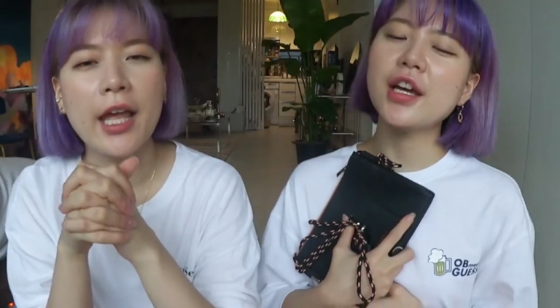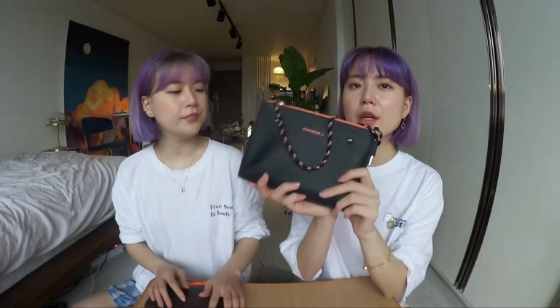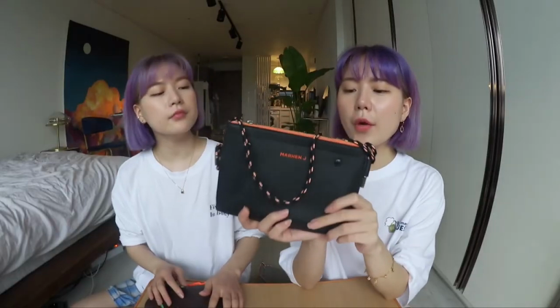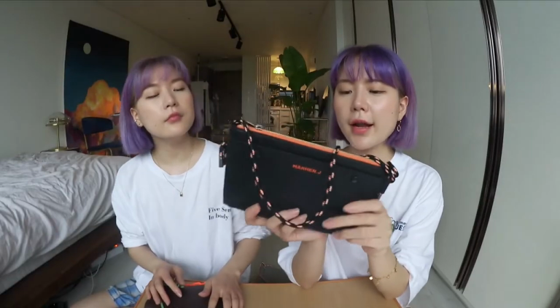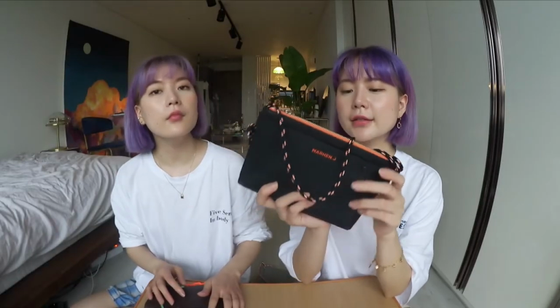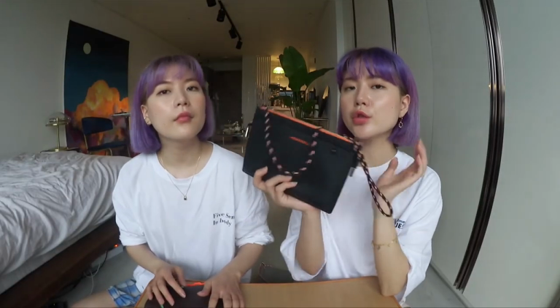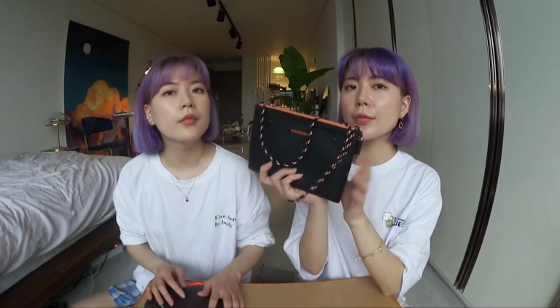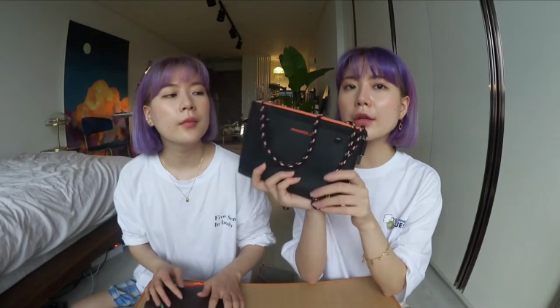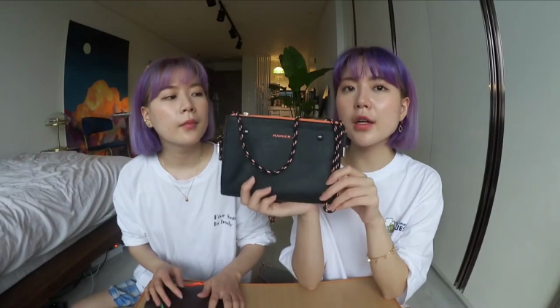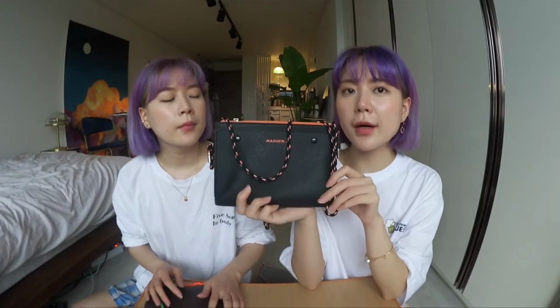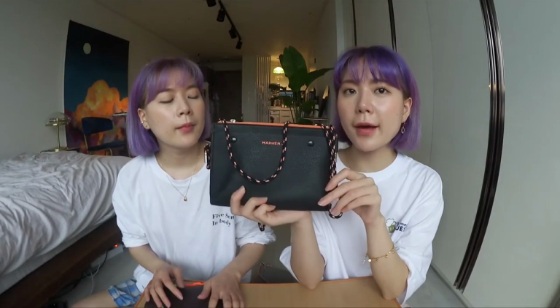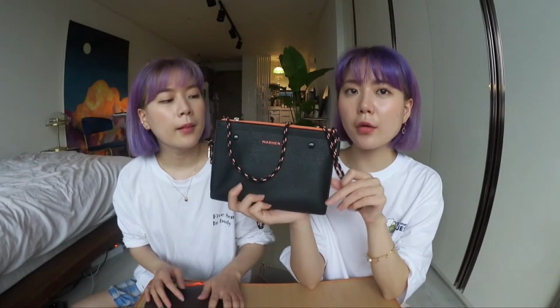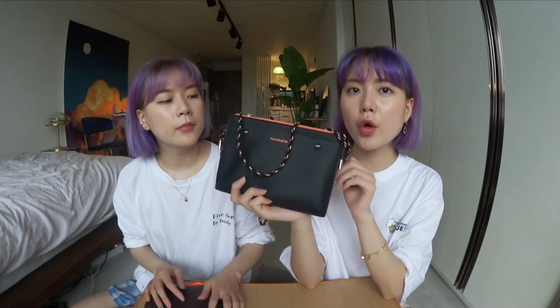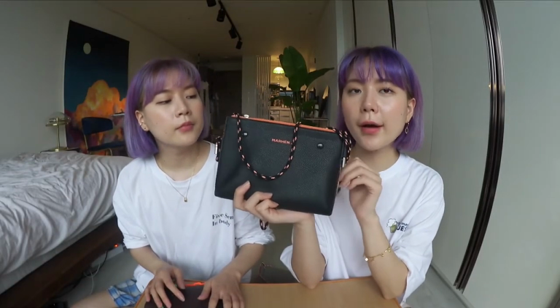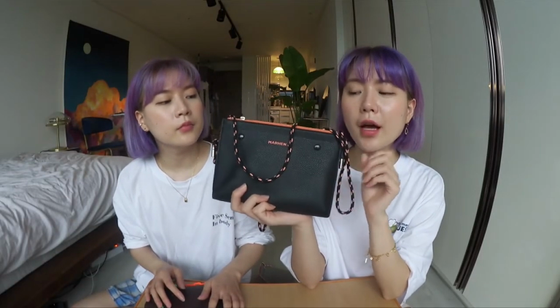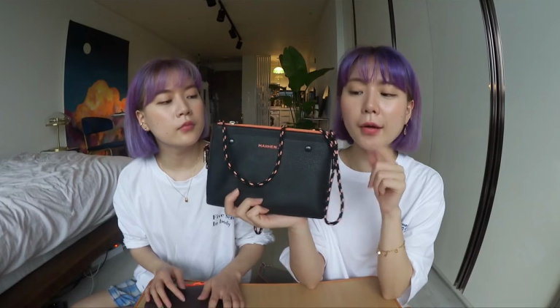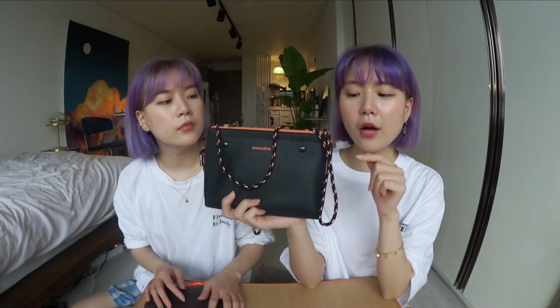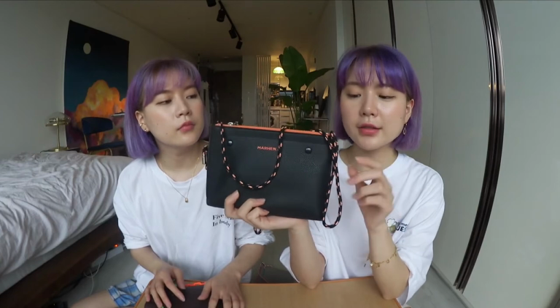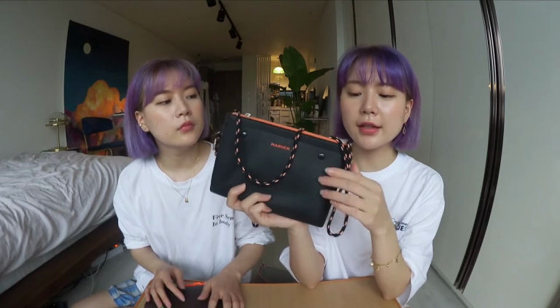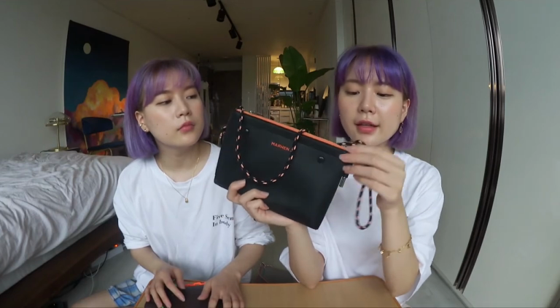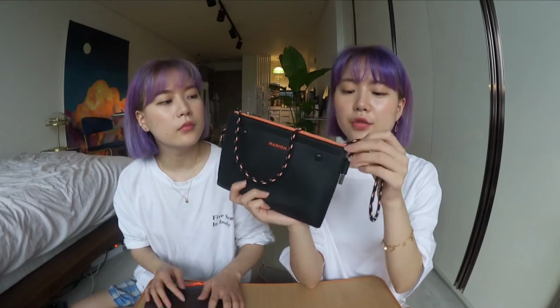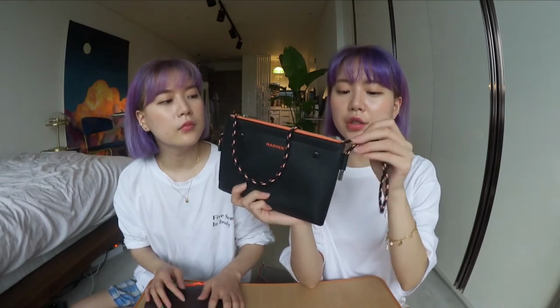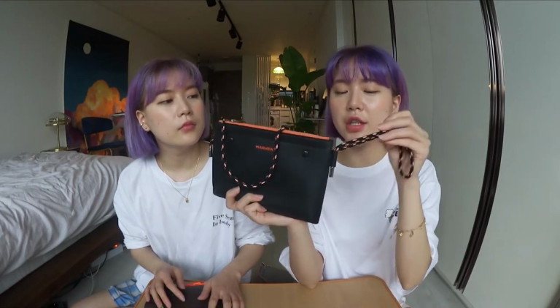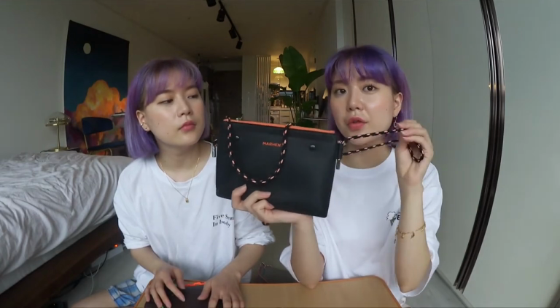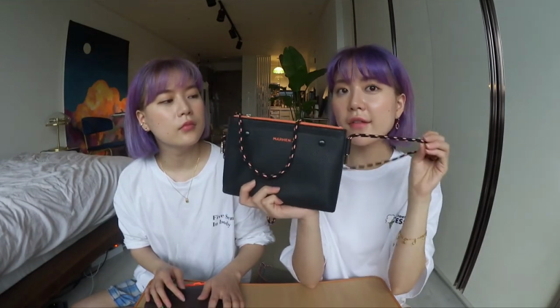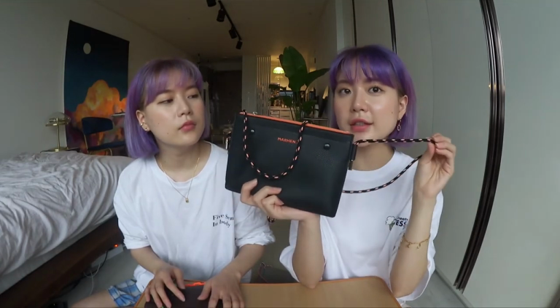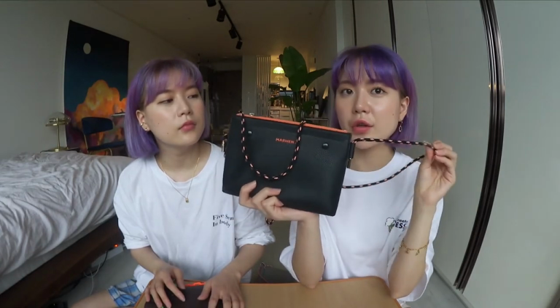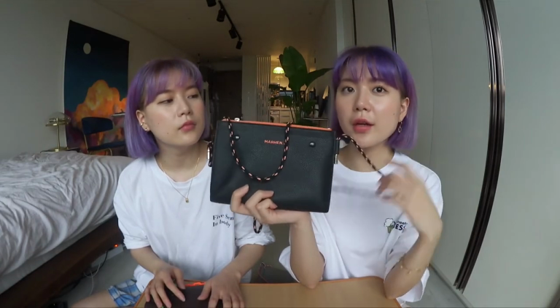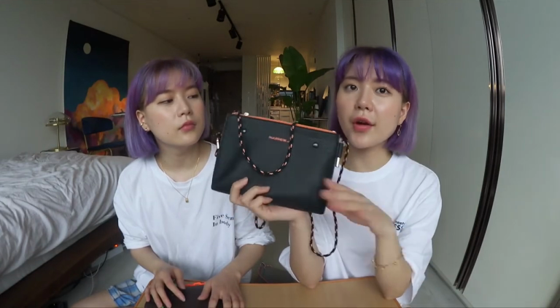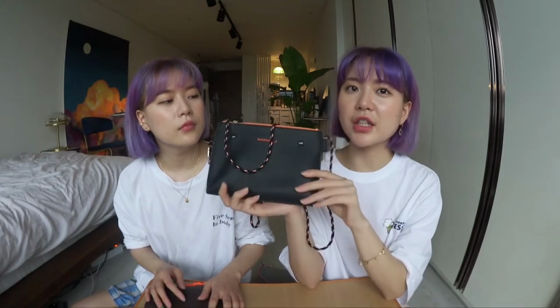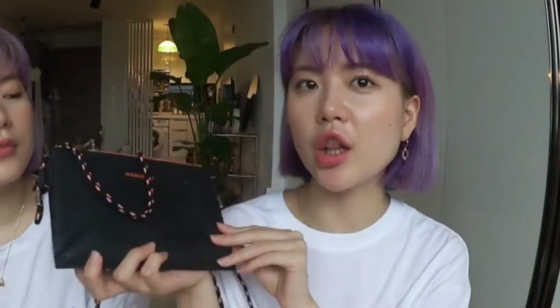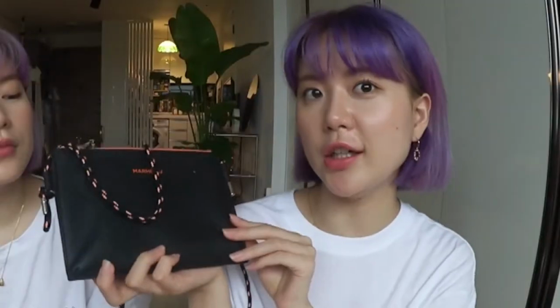You can wear it as a shoulder bag, crossbody bag, or tote bag. But I honestly think you can just get rid of the strap and wear it as a clutch.